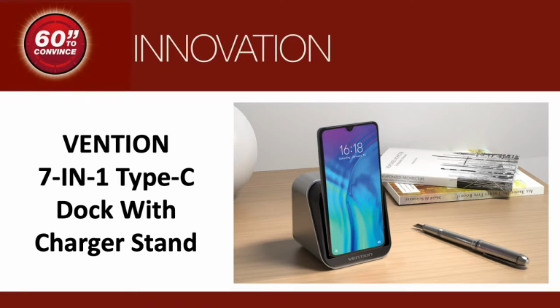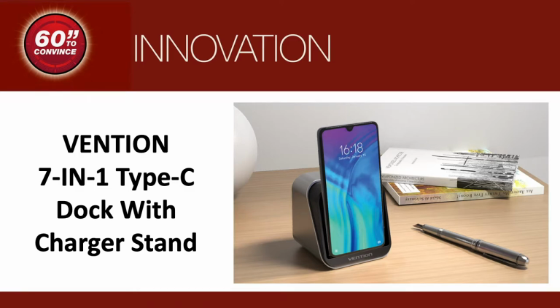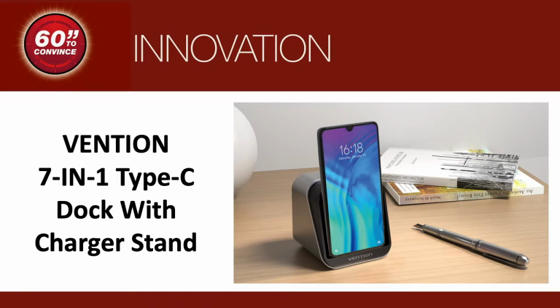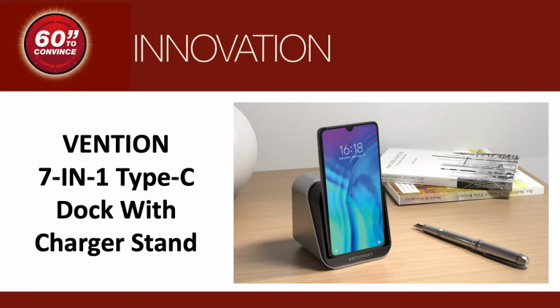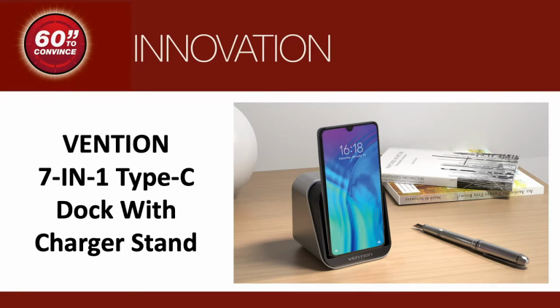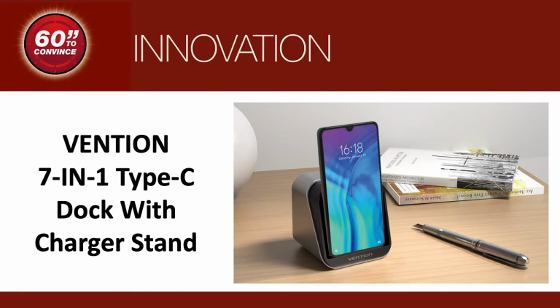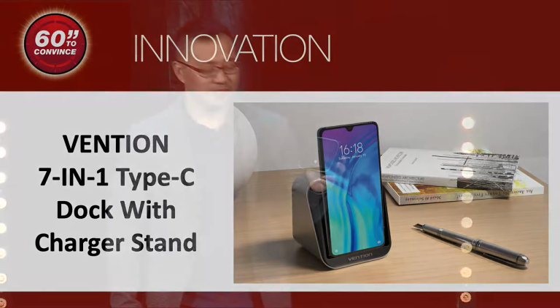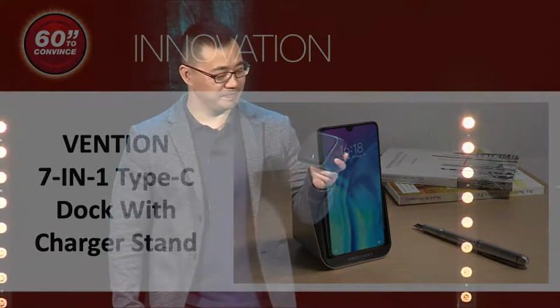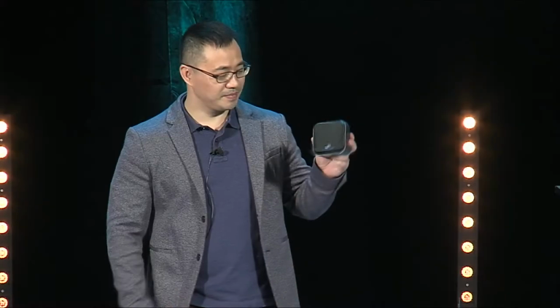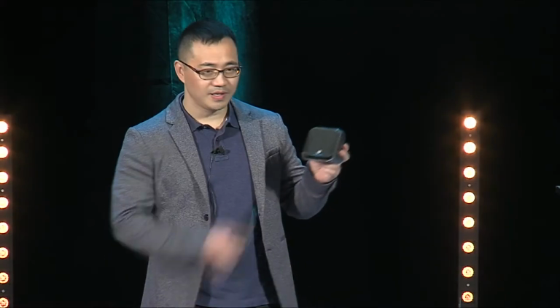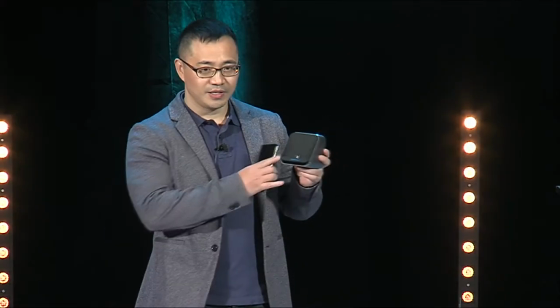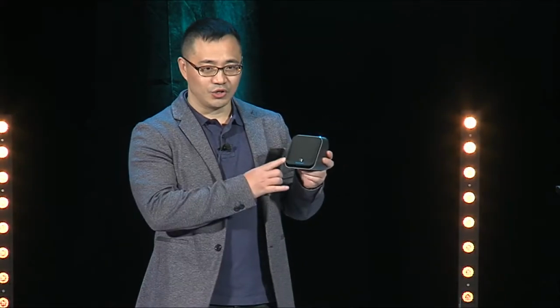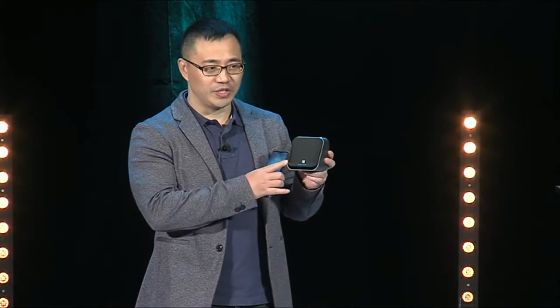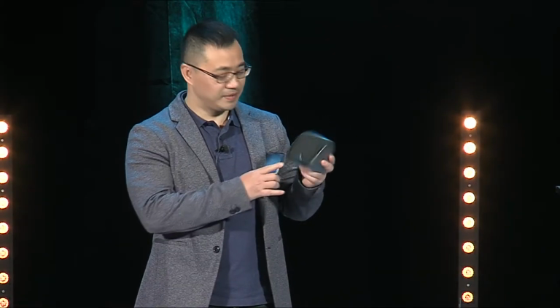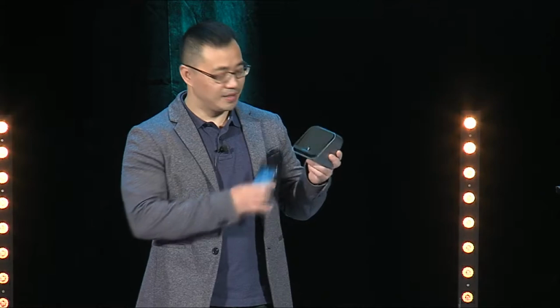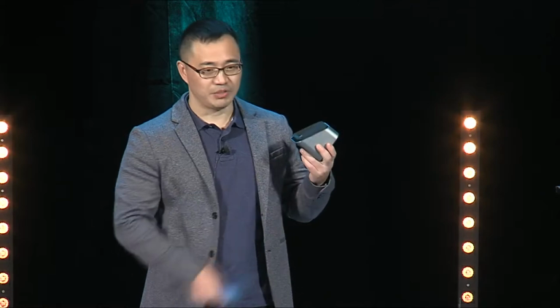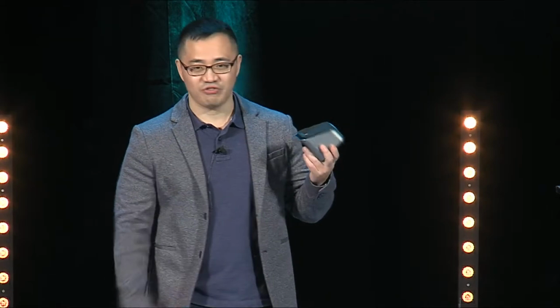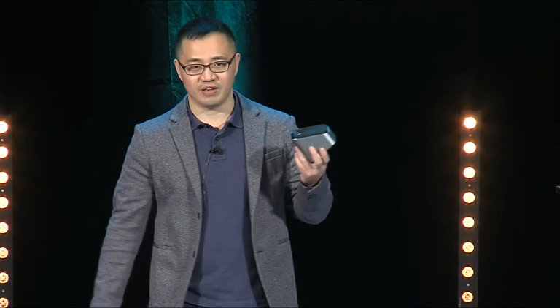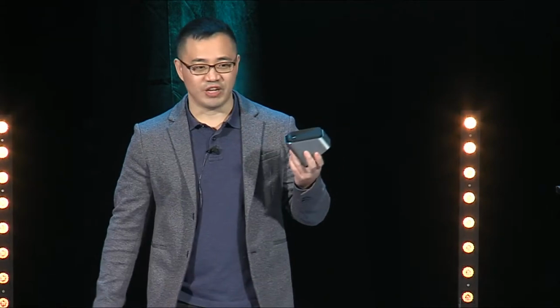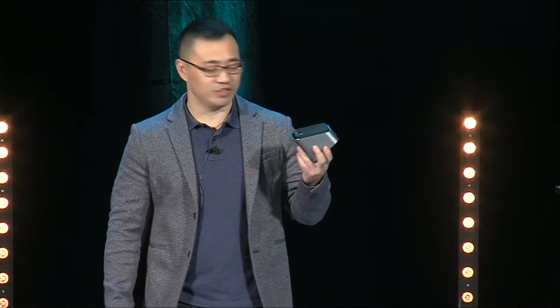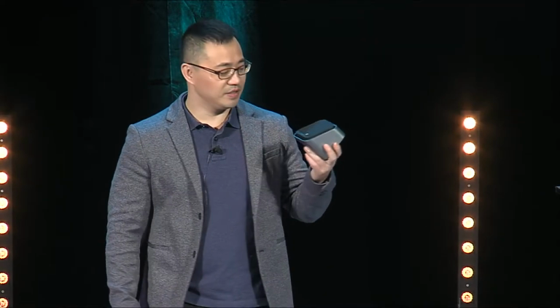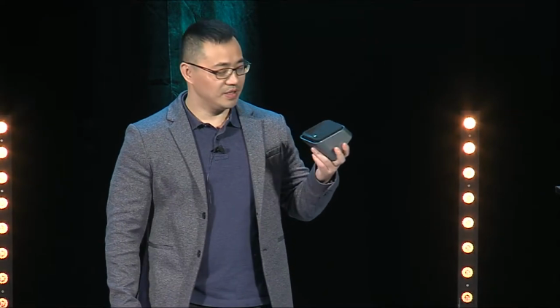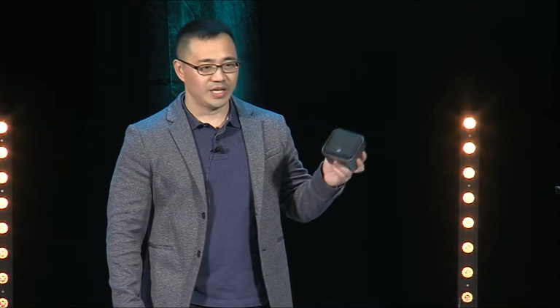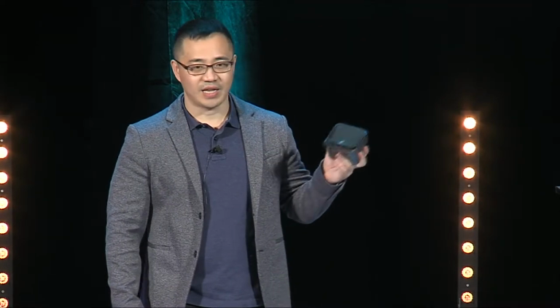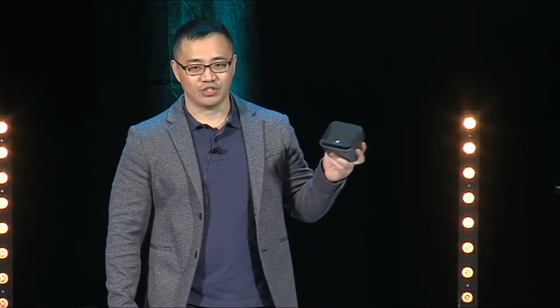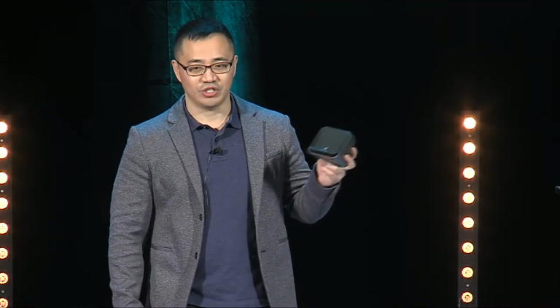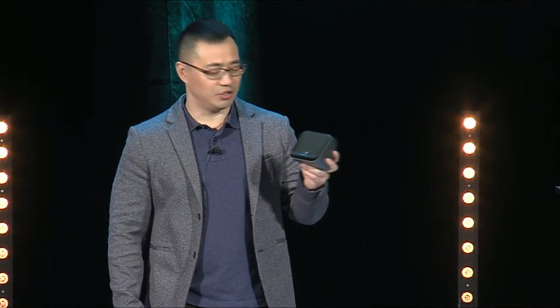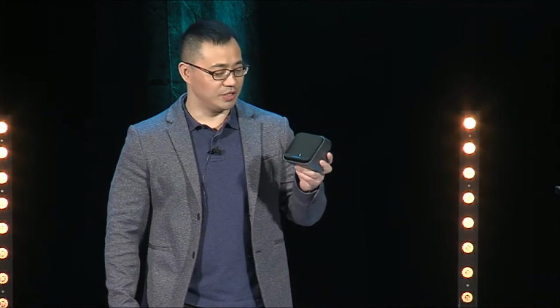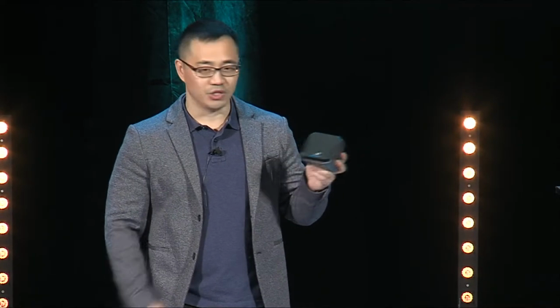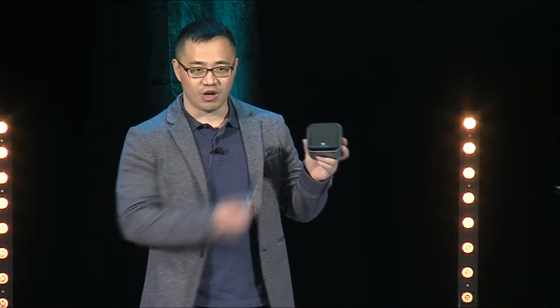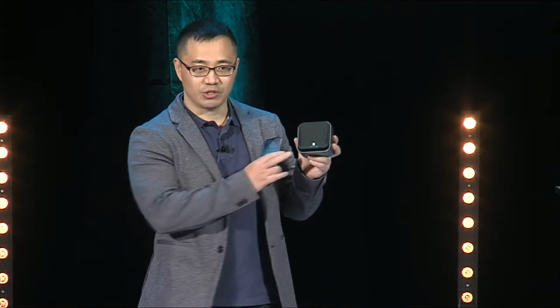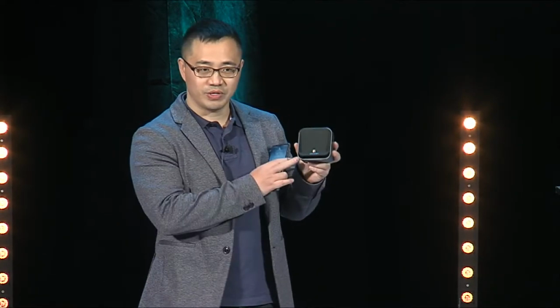Thank you. Ladies and gentlemen, good evening. I'm Jeff Fang Venshin. Today, I'd like to introduce our new launch product.